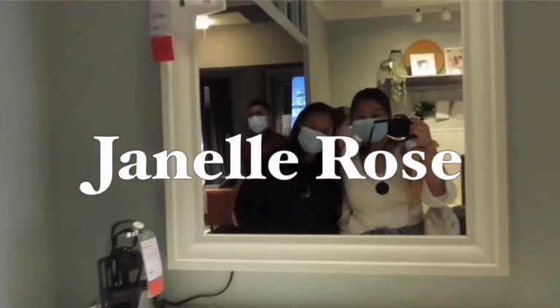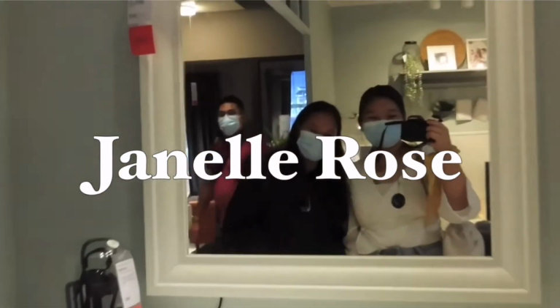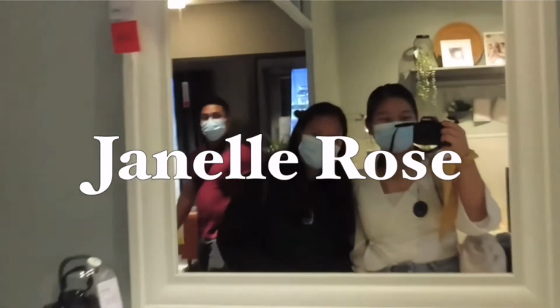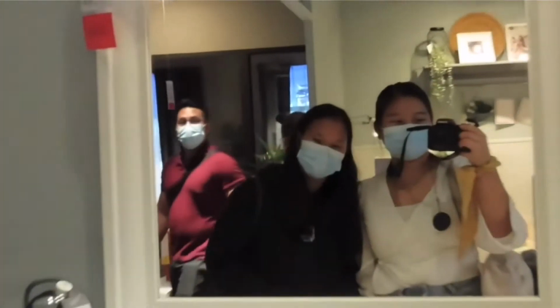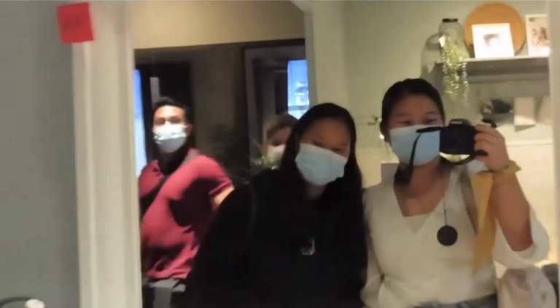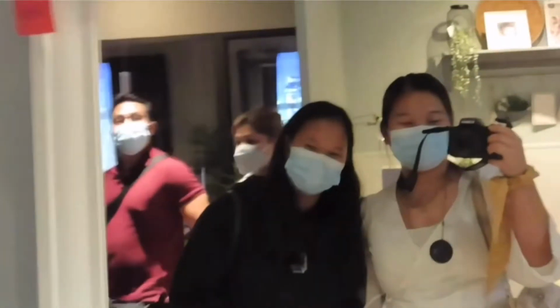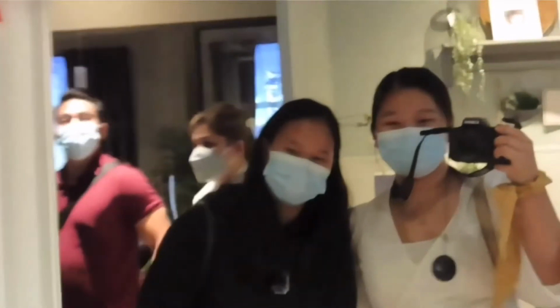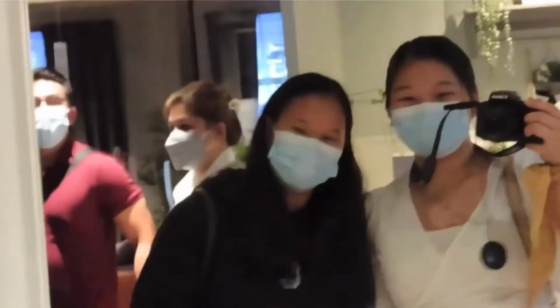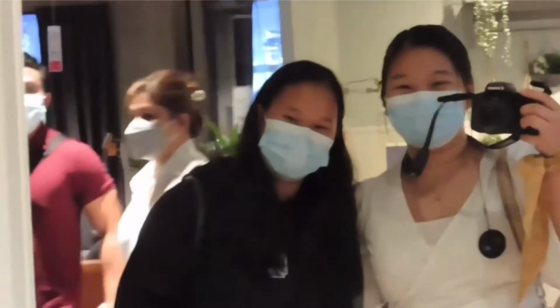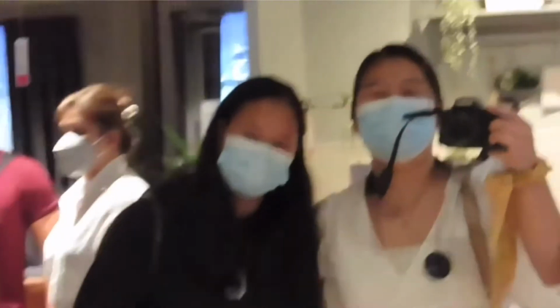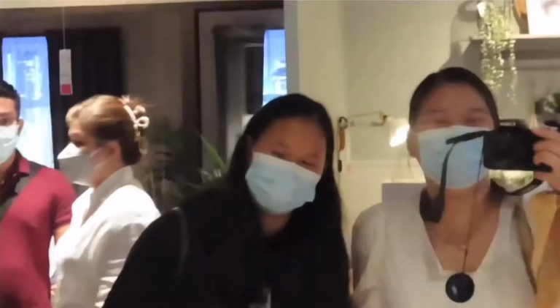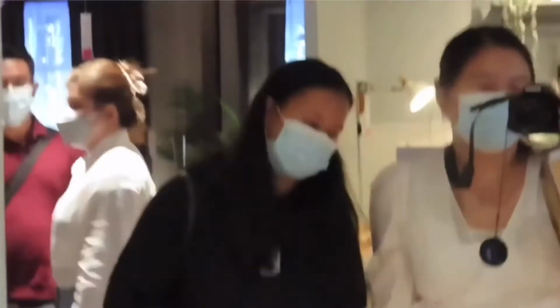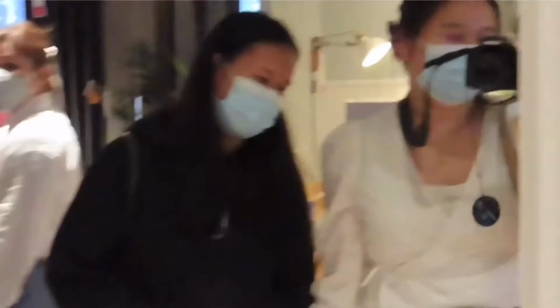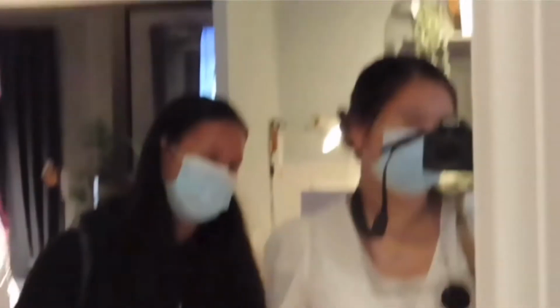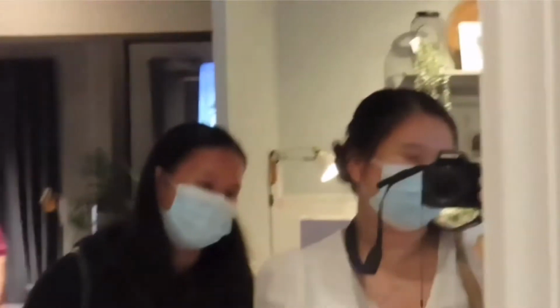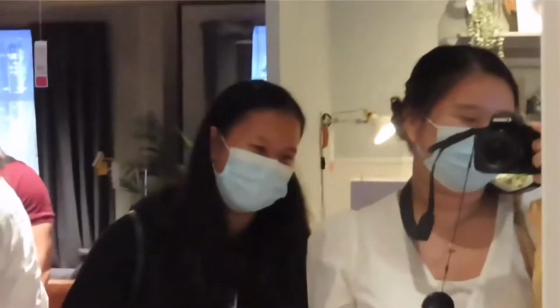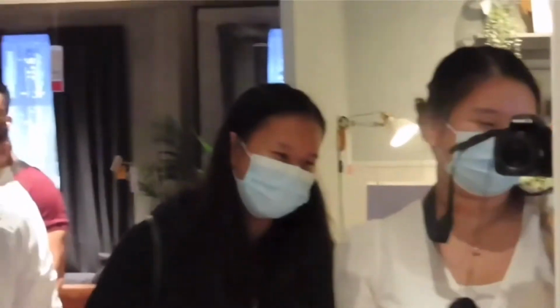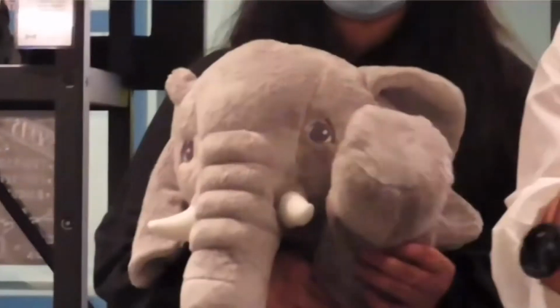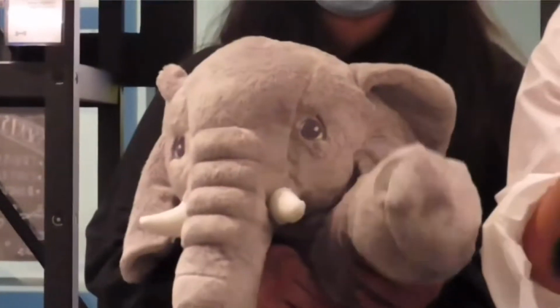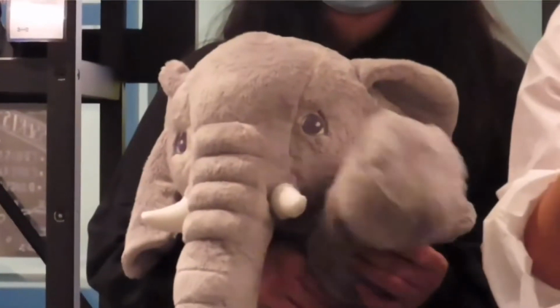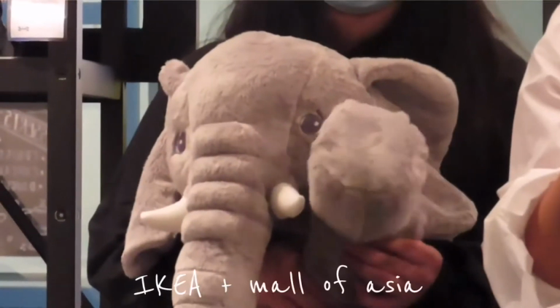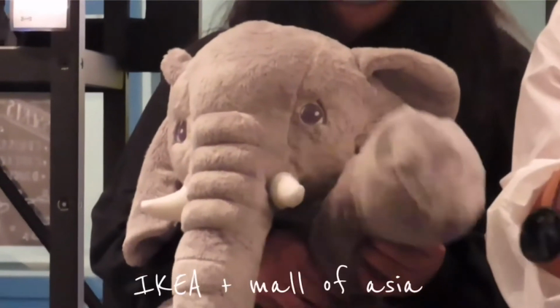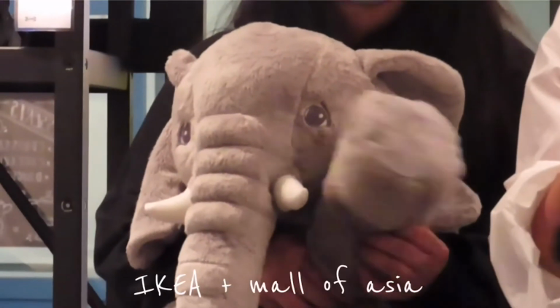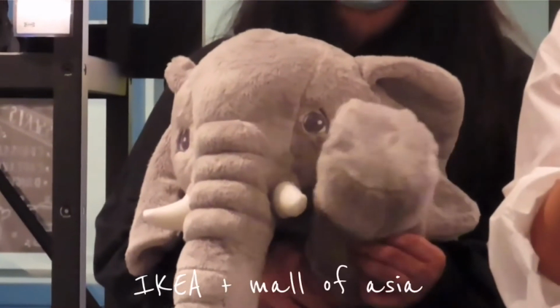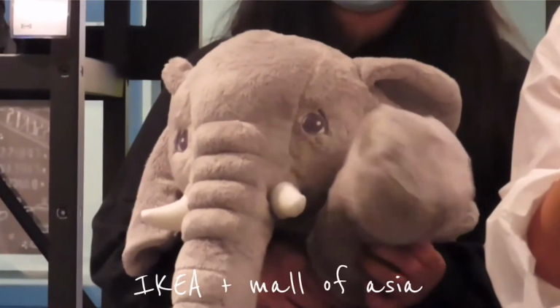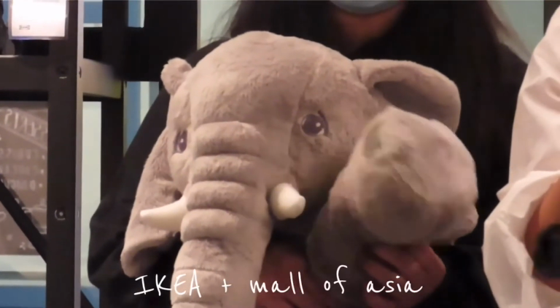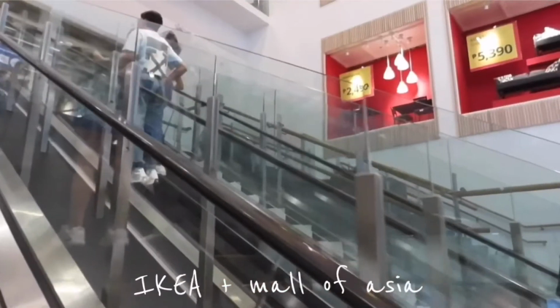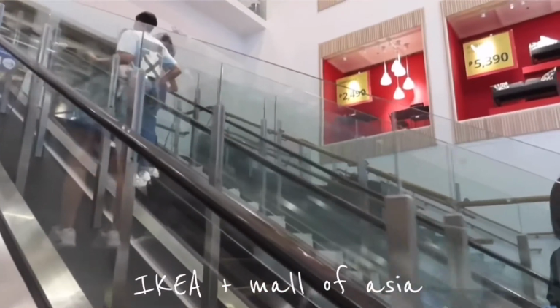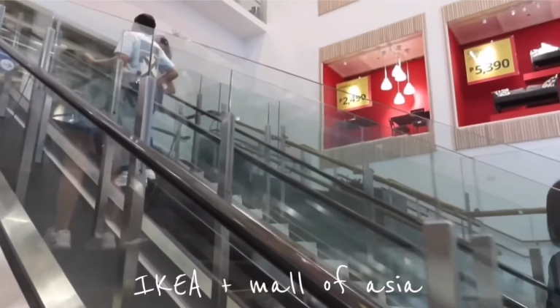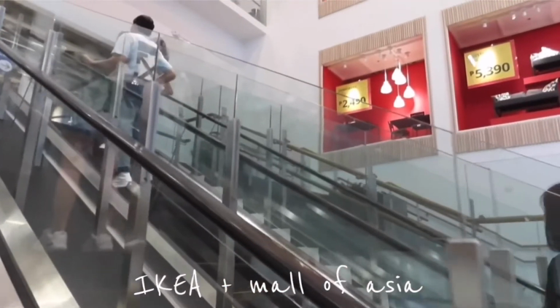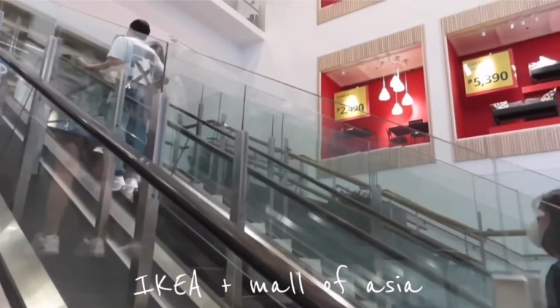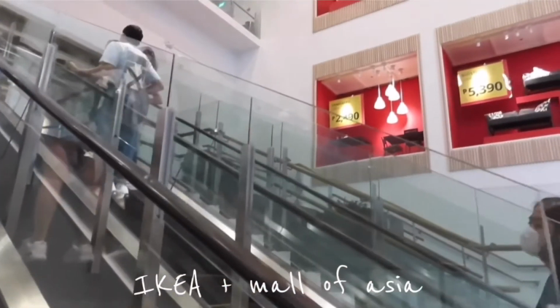Hello you guys, welcome to the vlog! Here is a vlog of us going through IKEA.